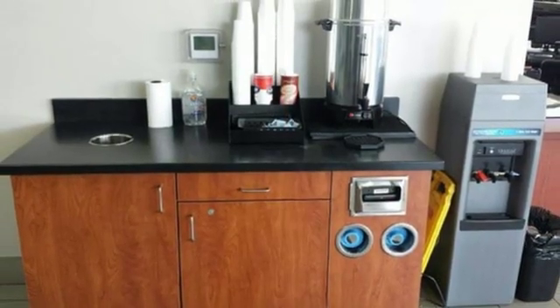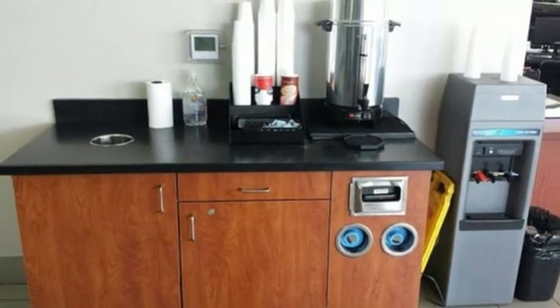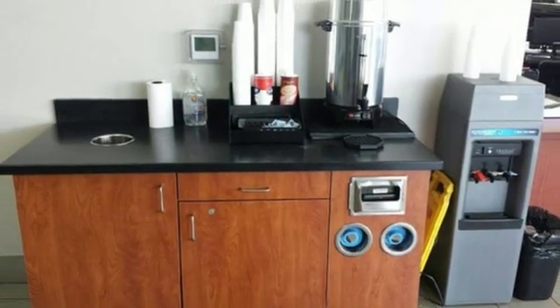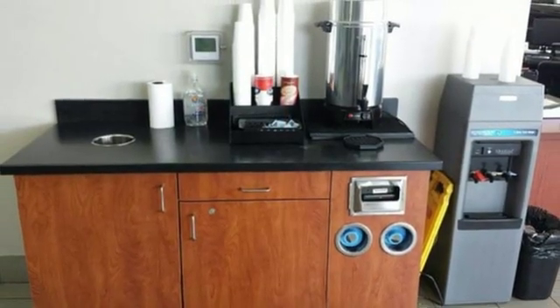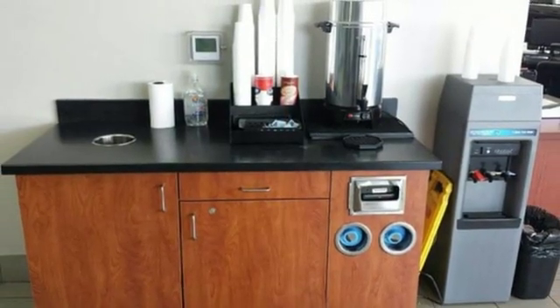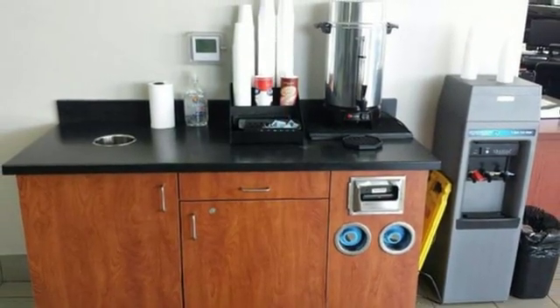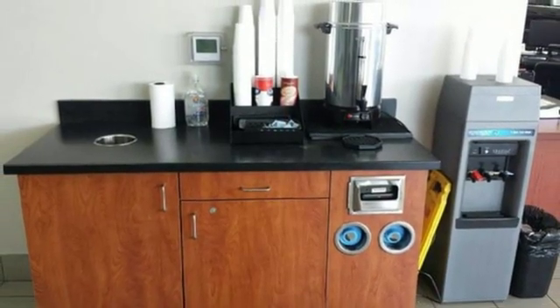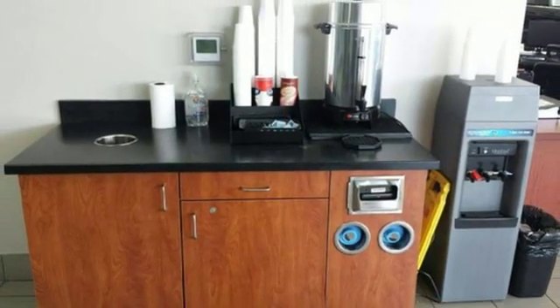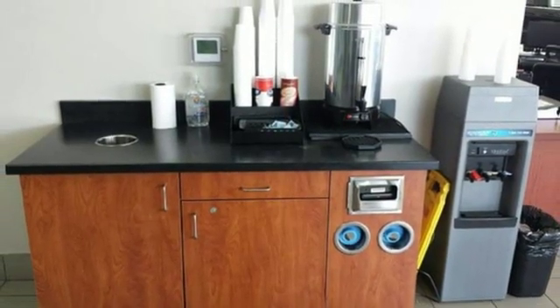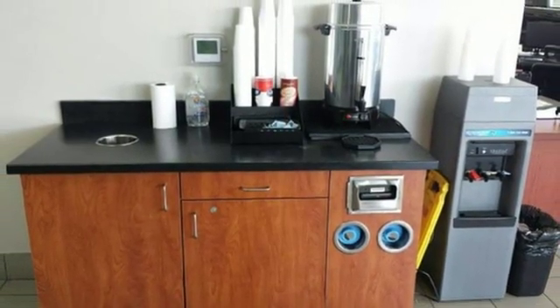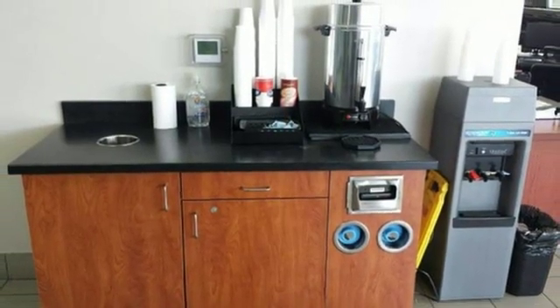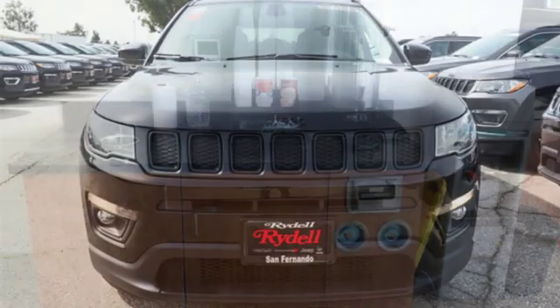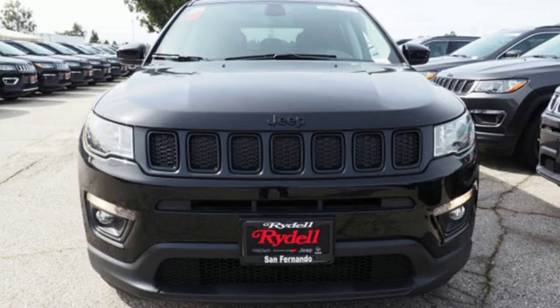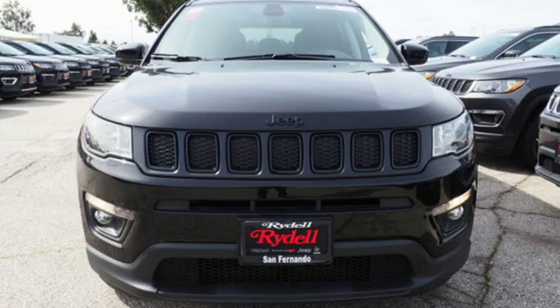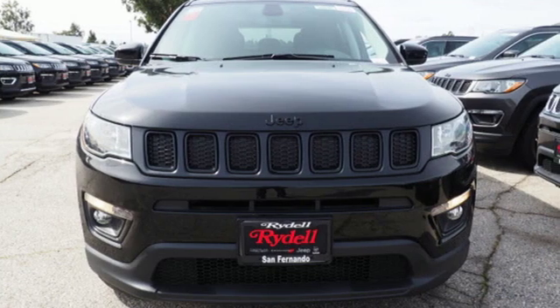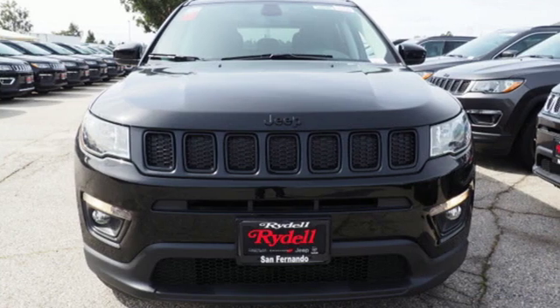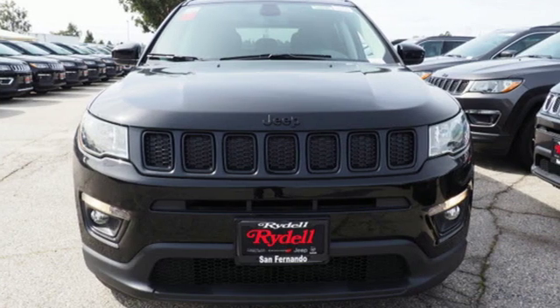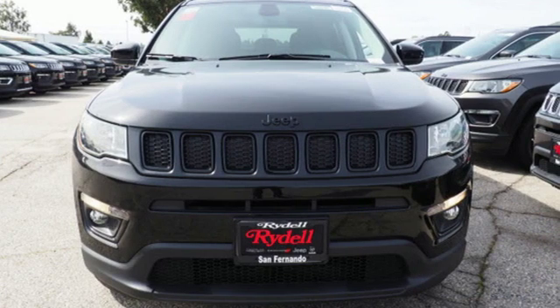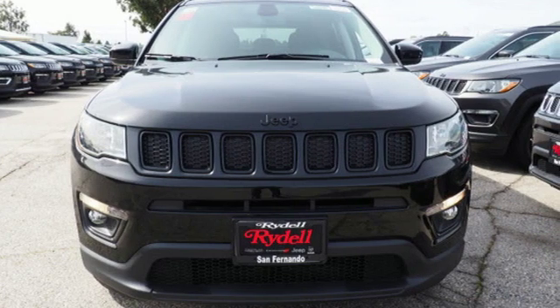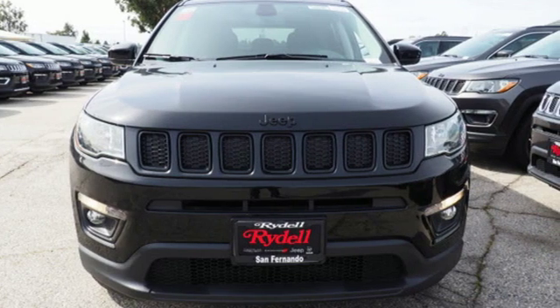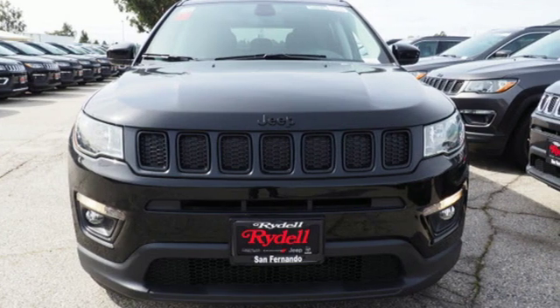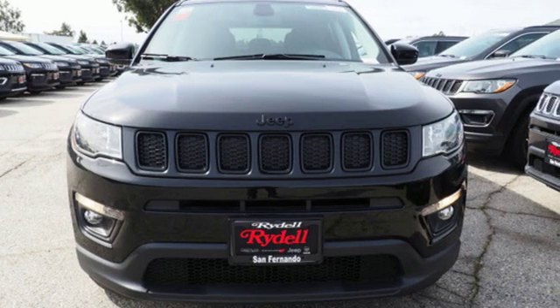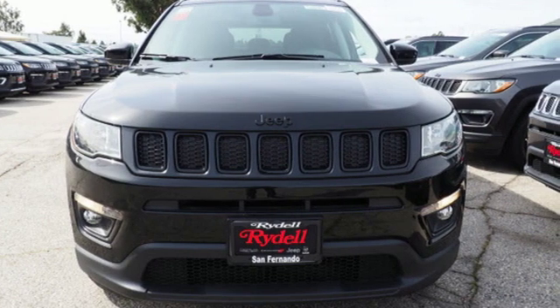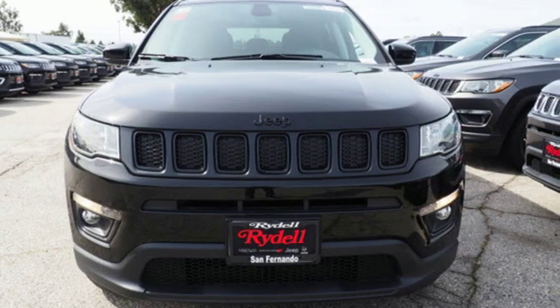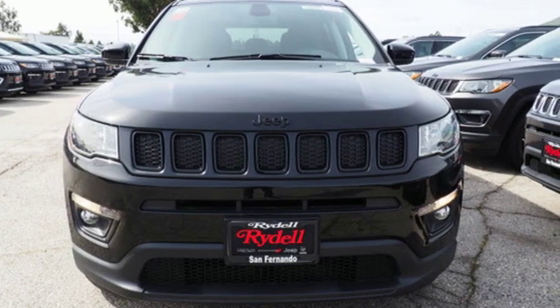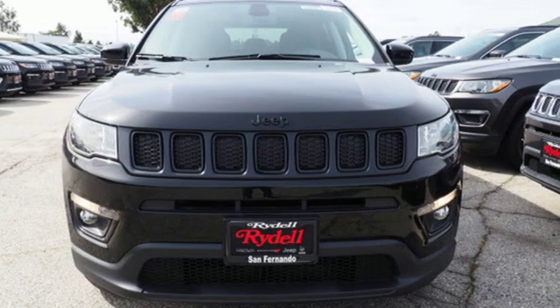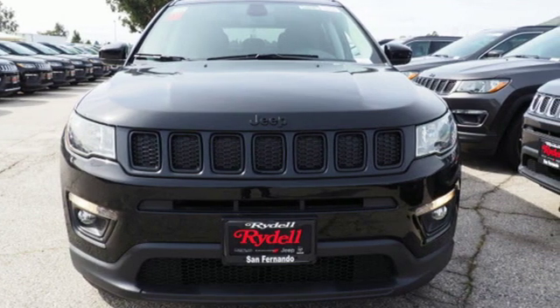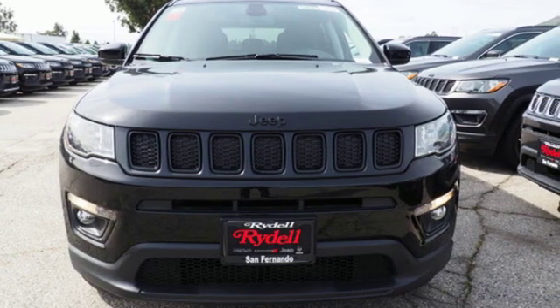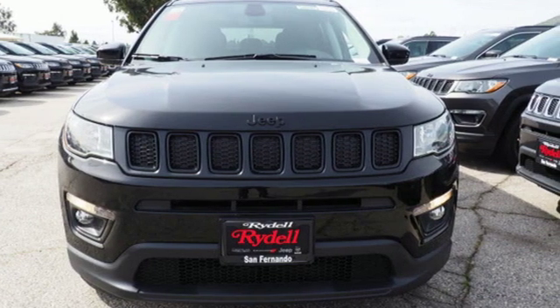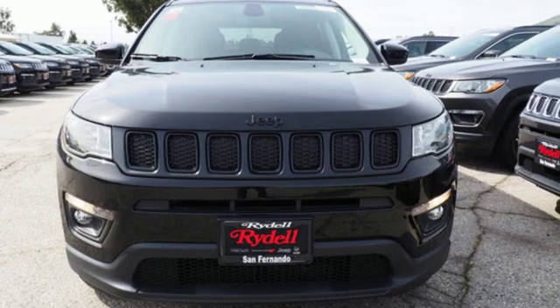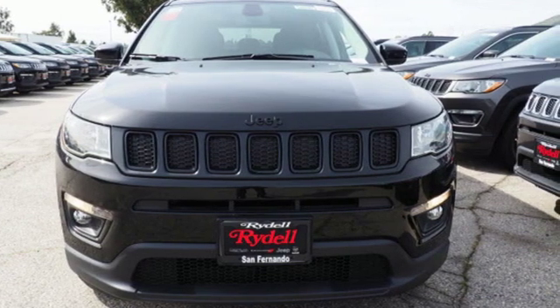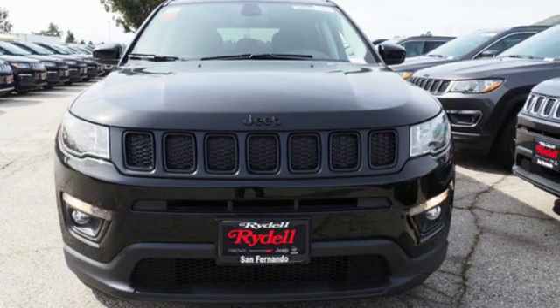The Jeep life fits your life. There's even more to see in person. Take it for a test drive today.